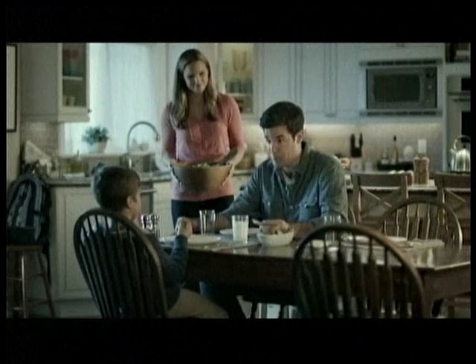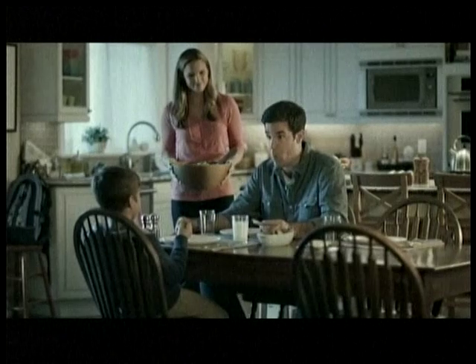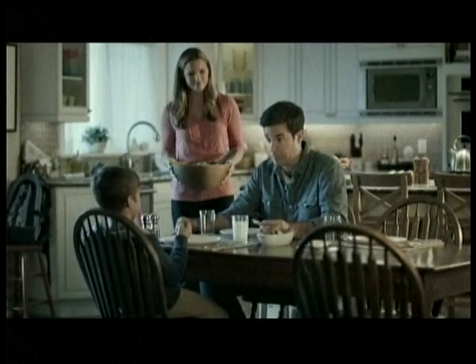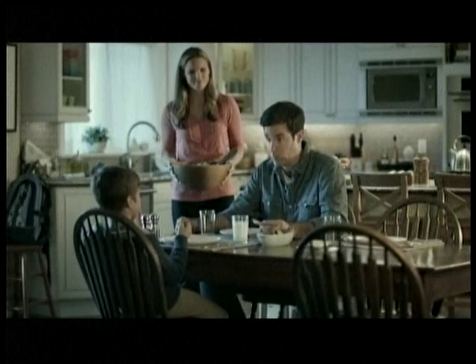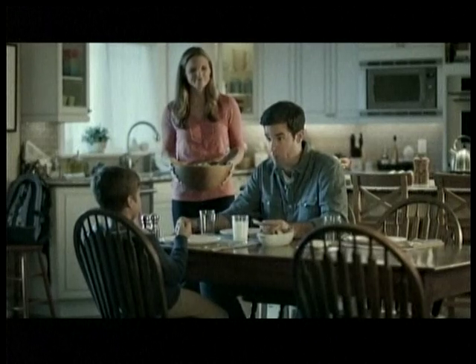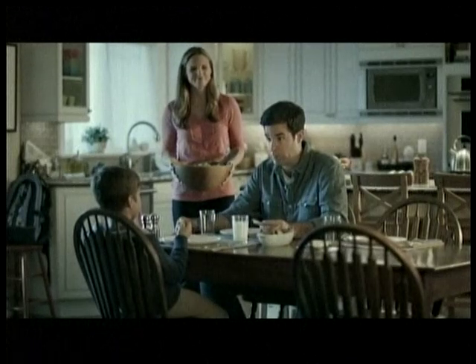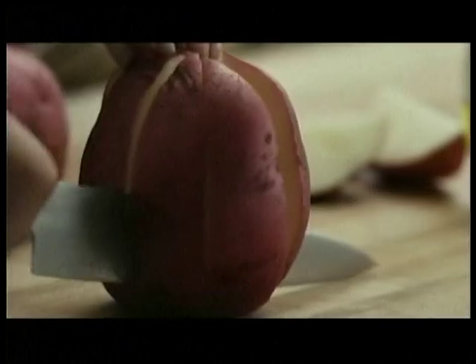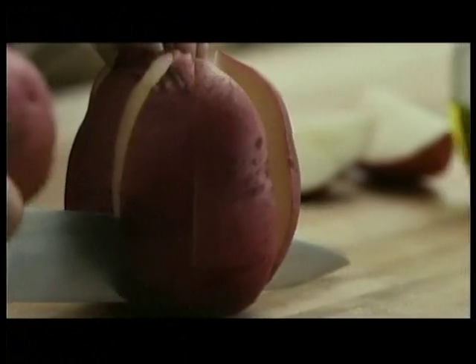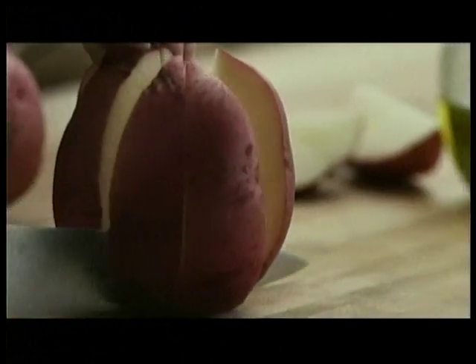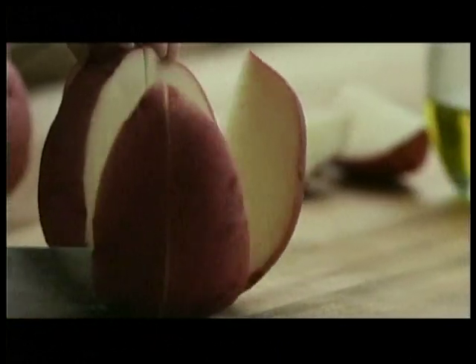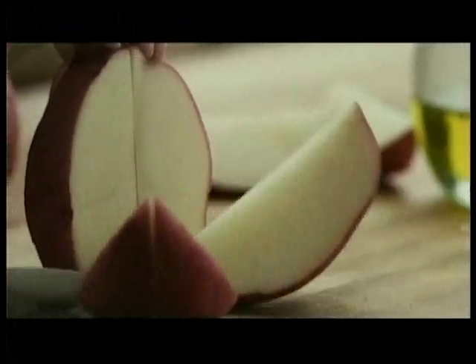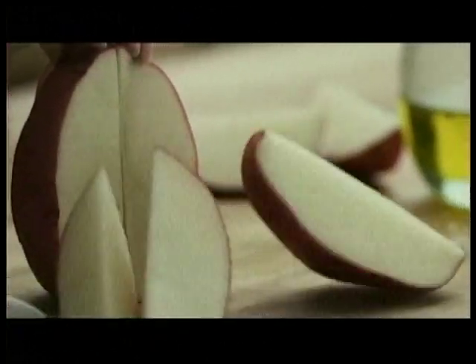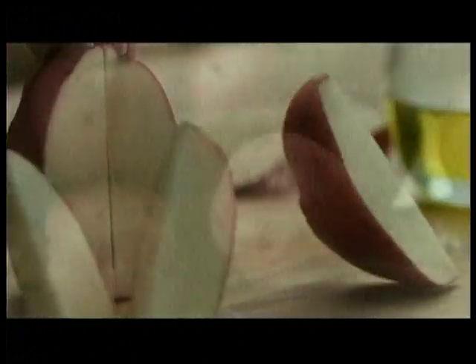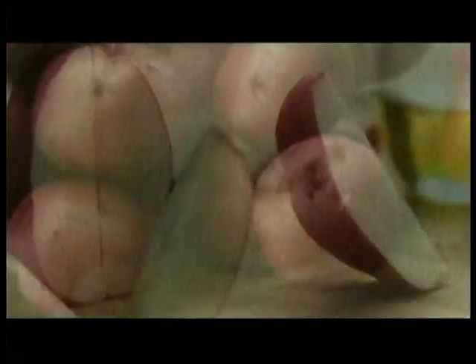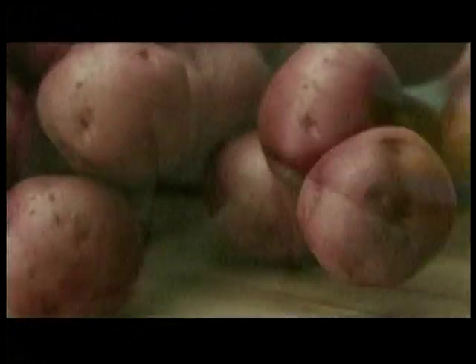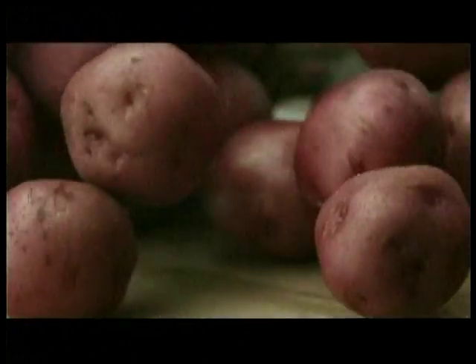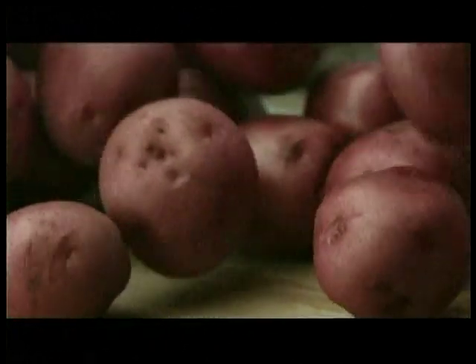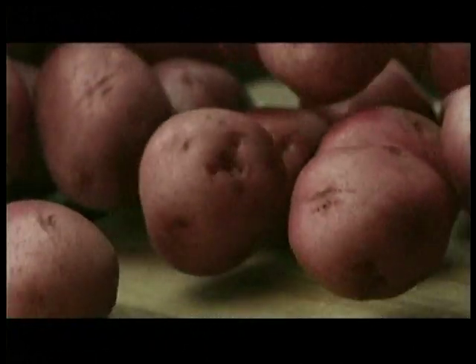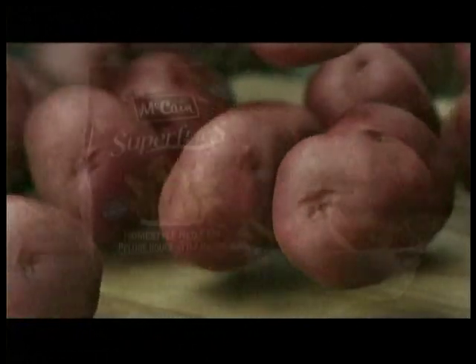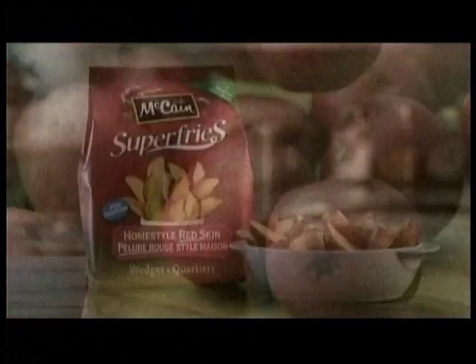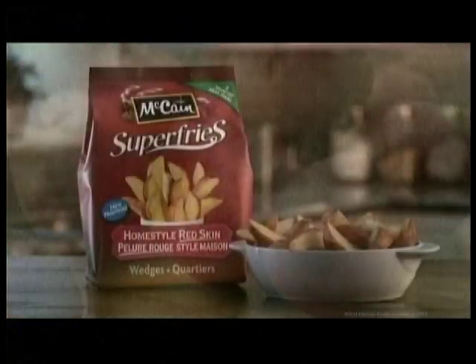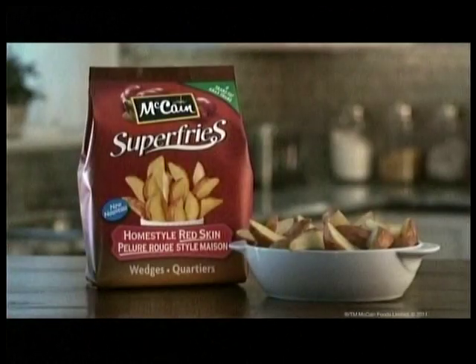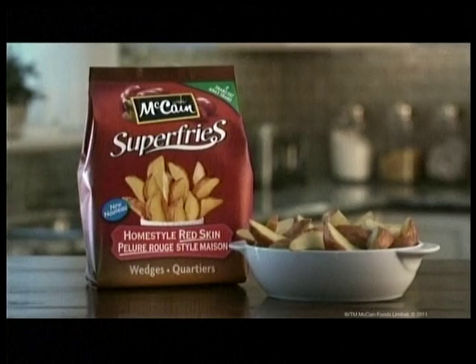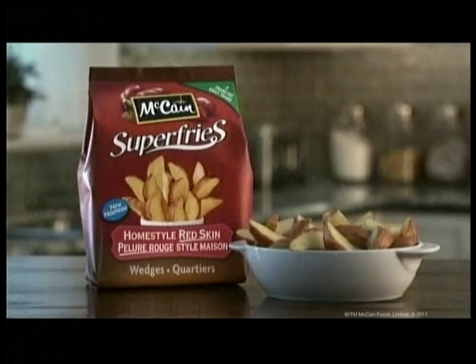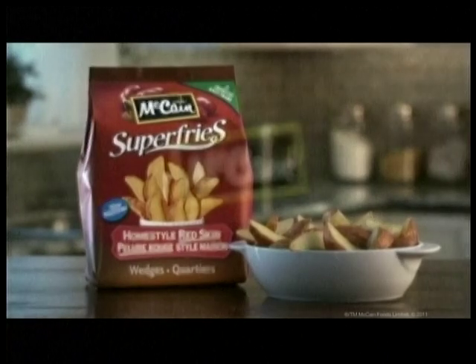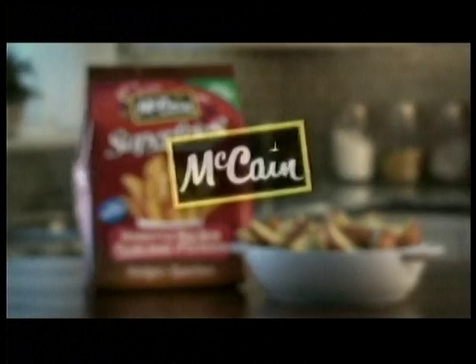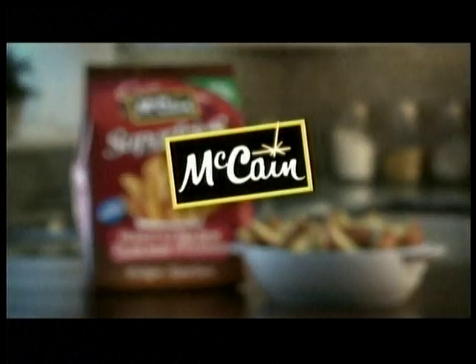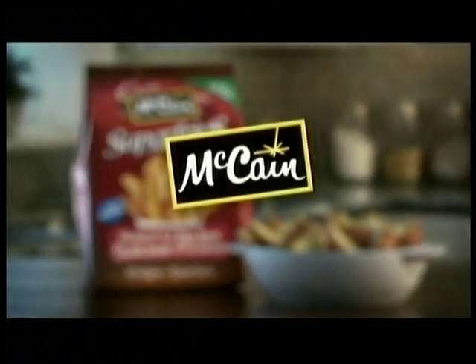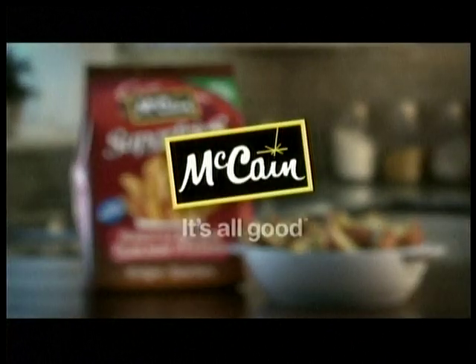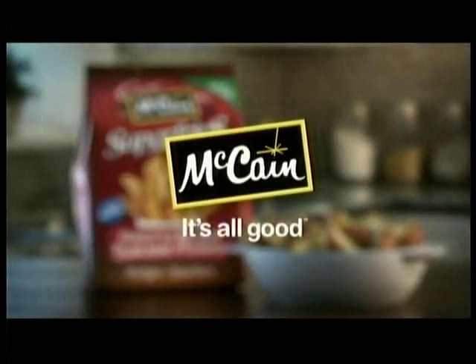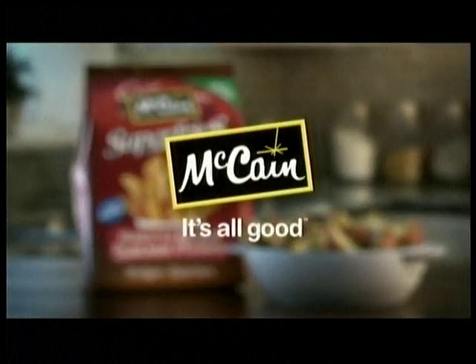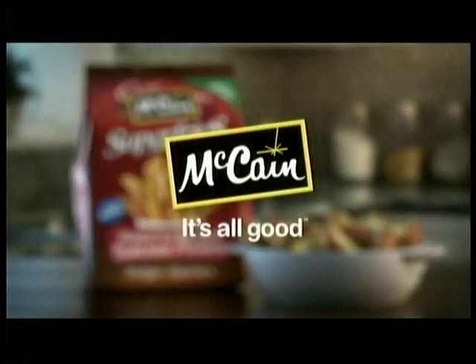New McCain Homestyle Red Skin Wedges, made with Canadian potatoes, canola oil, and sea salt. McCain — it's all good.